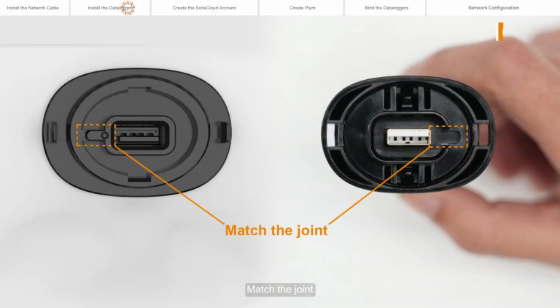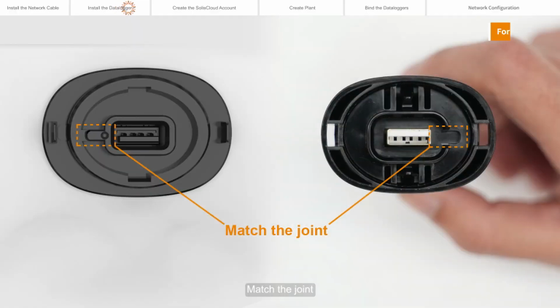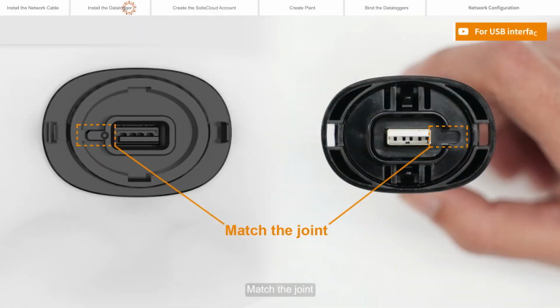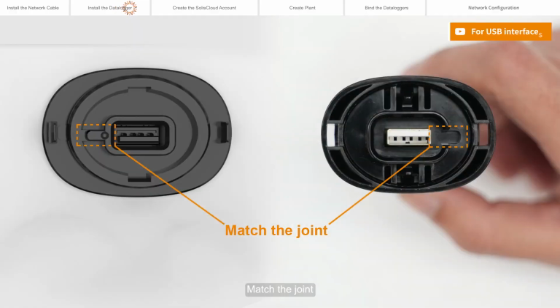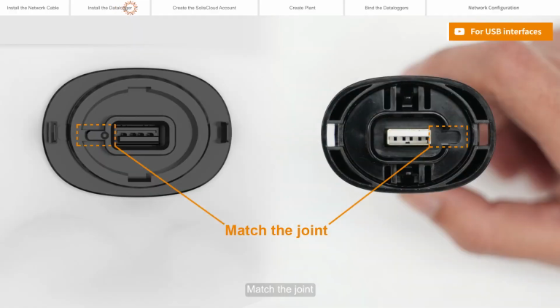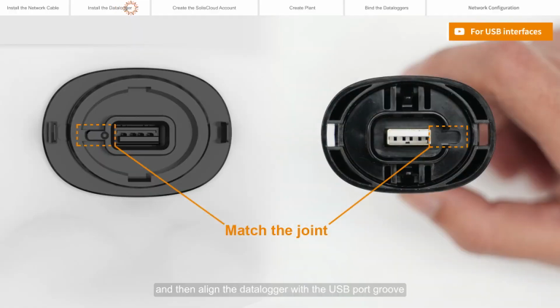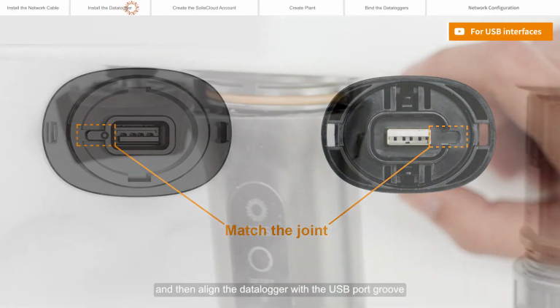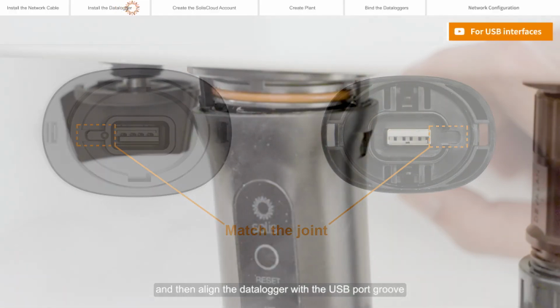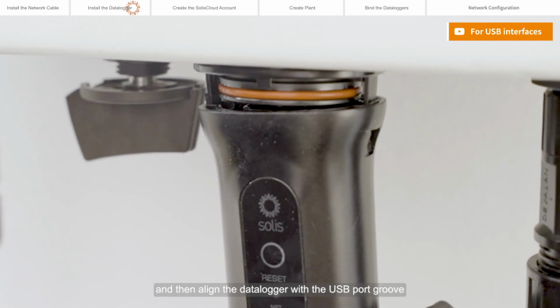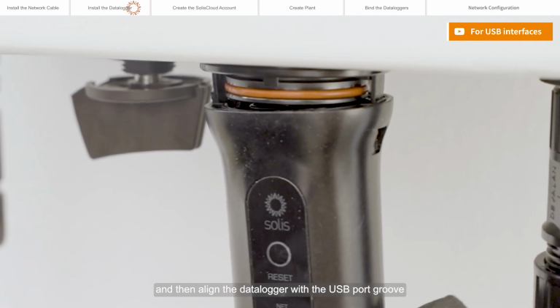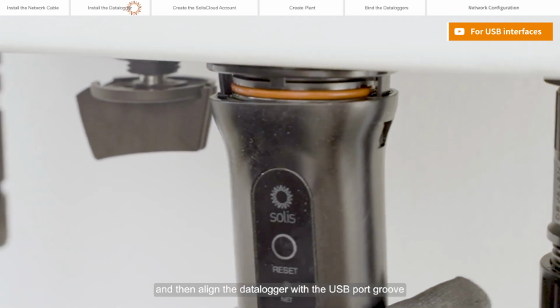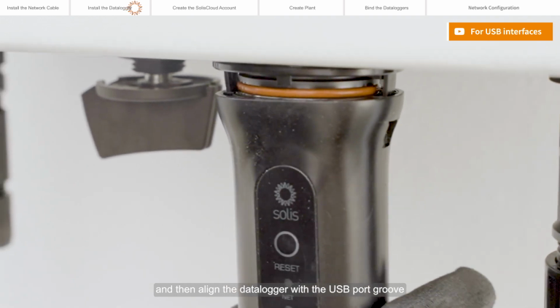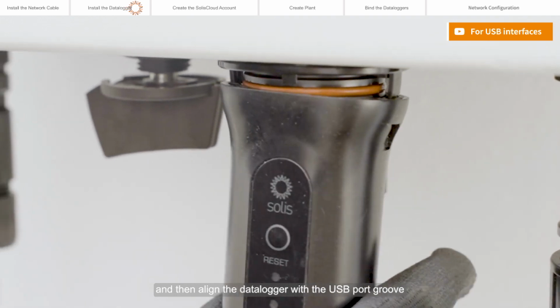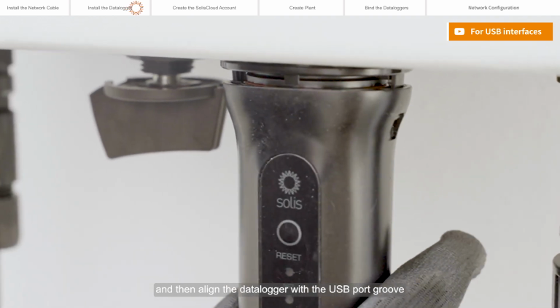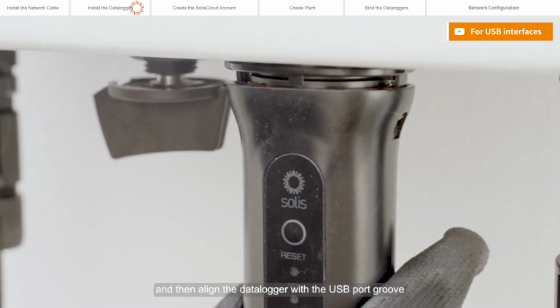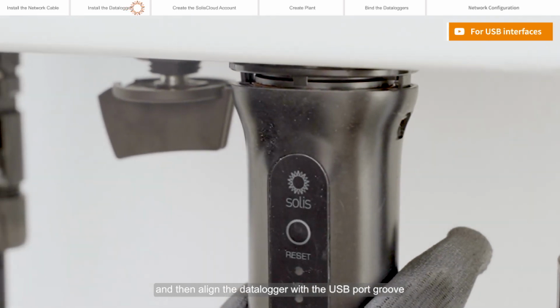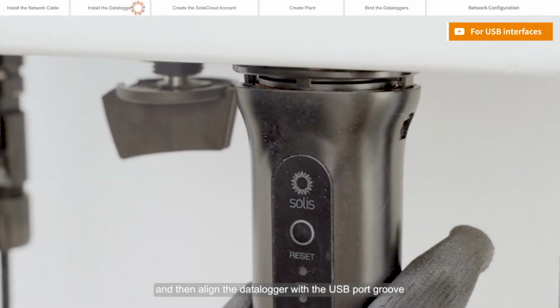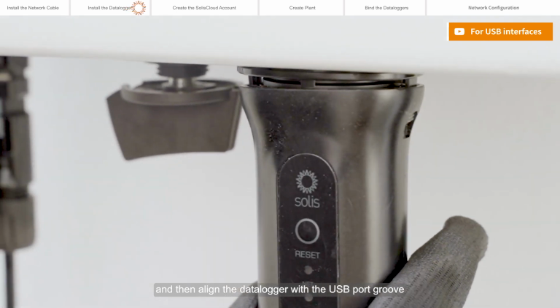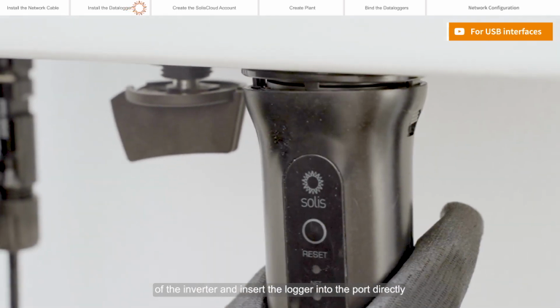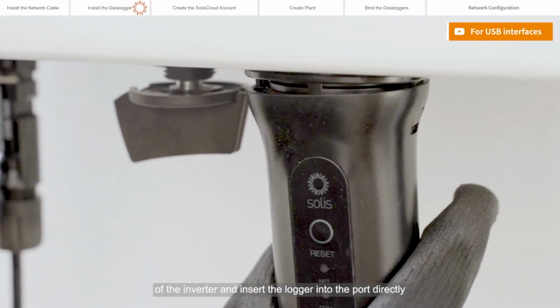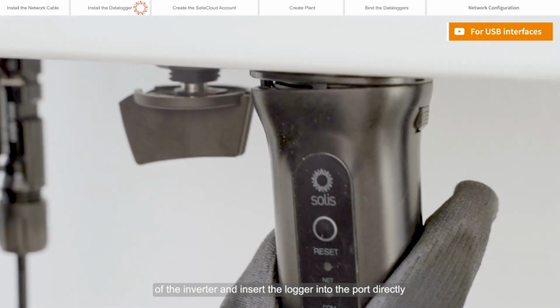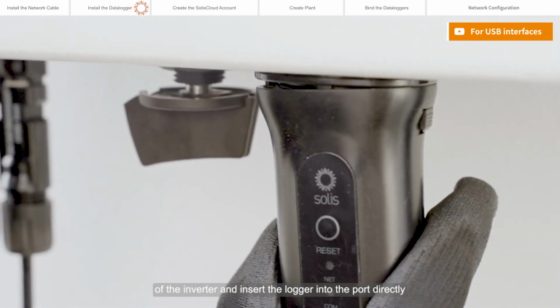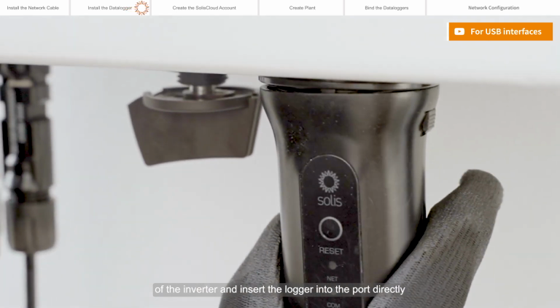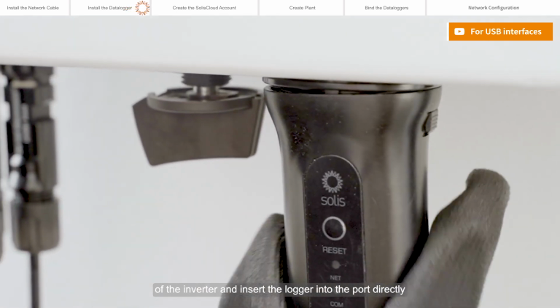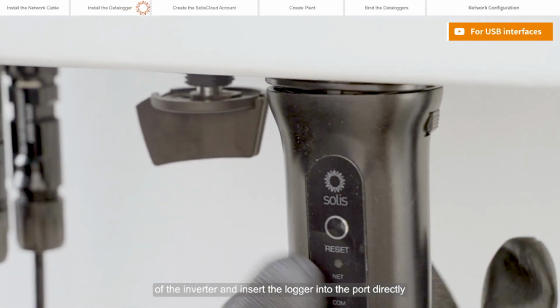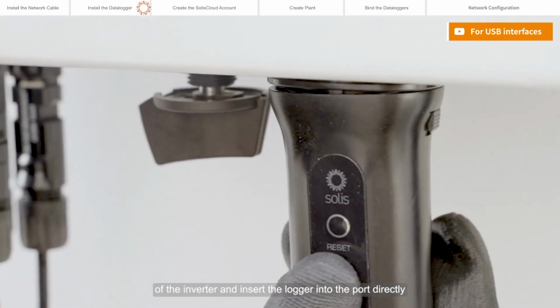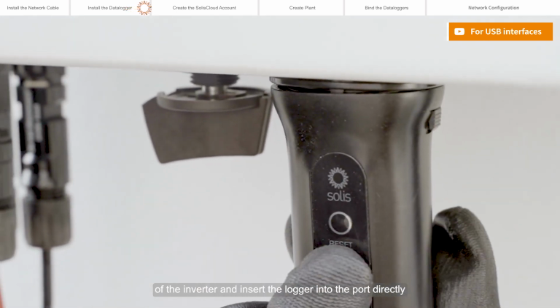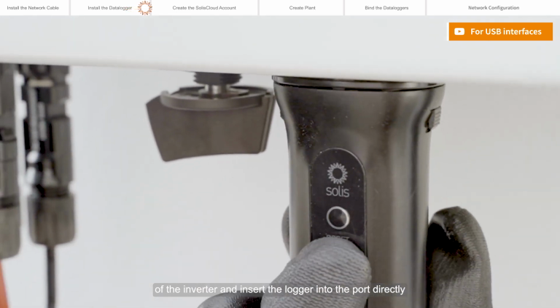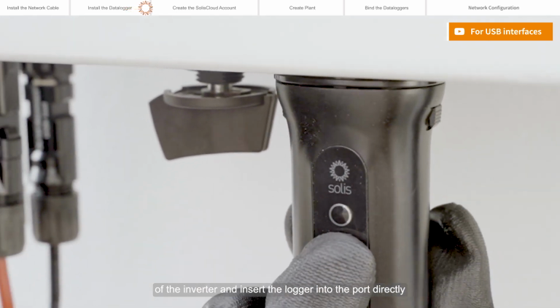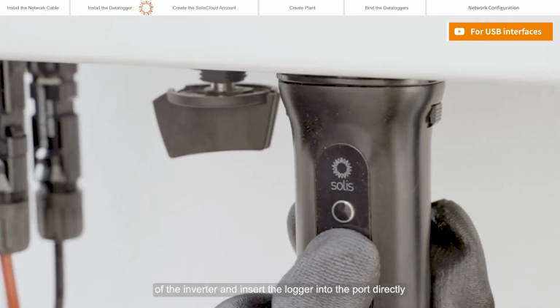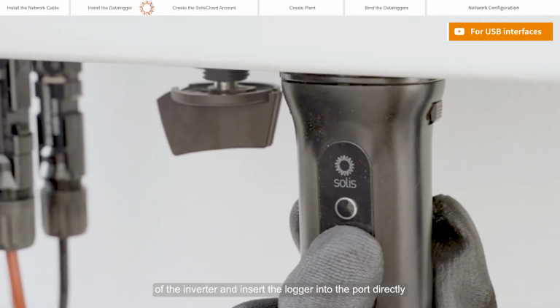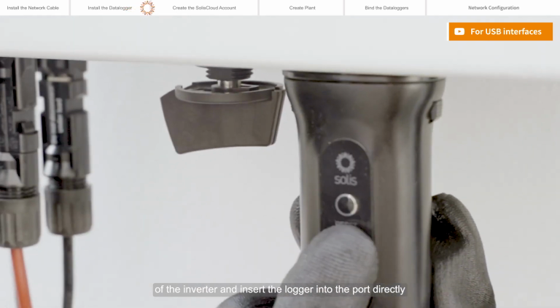Match the joint, and then align the data logger with the USB port groove of the inverter and insert the logger into the port directly.